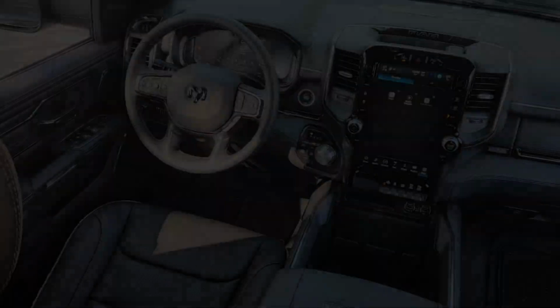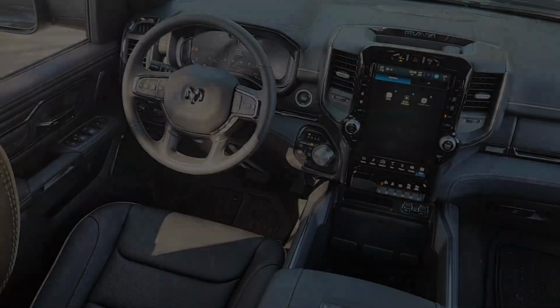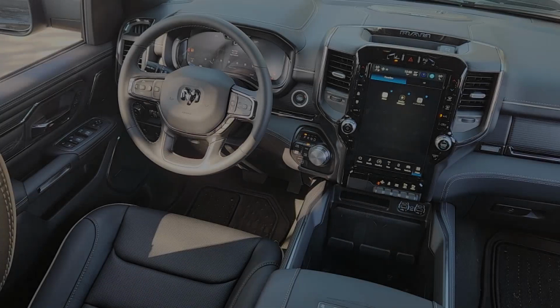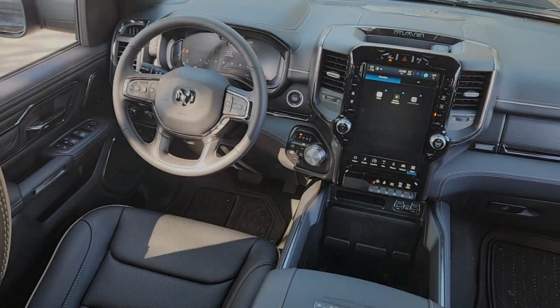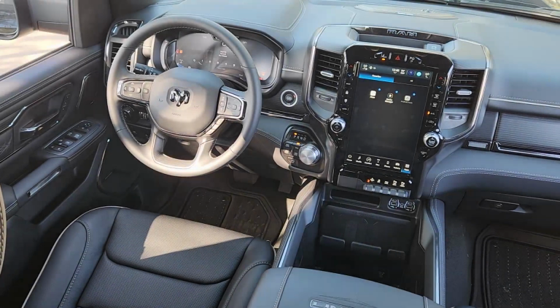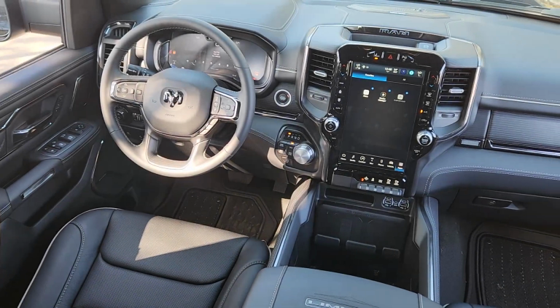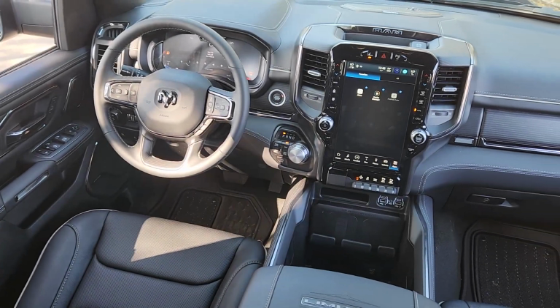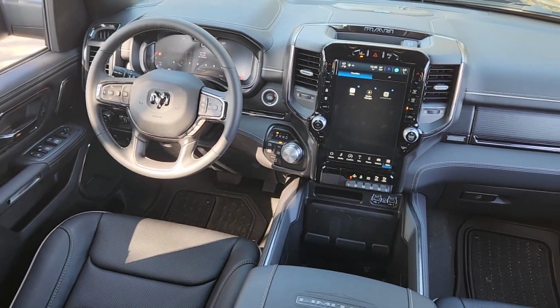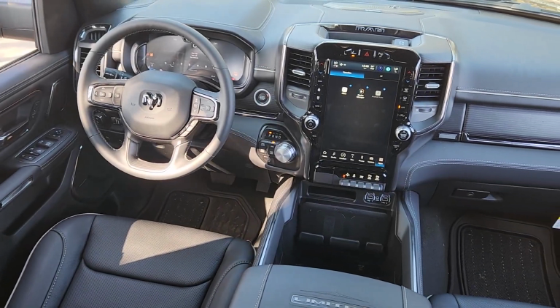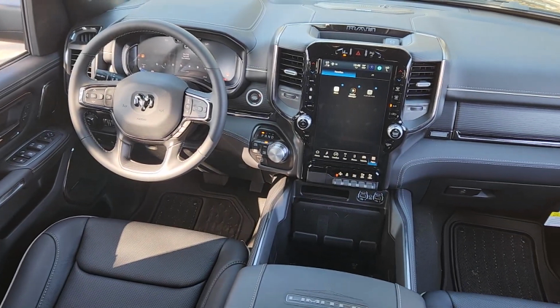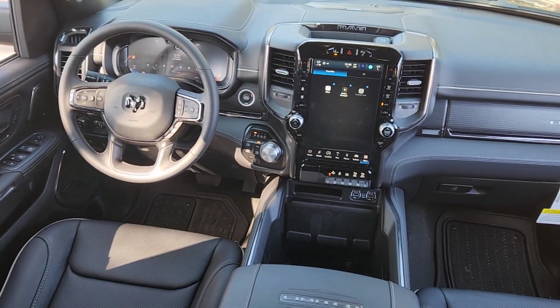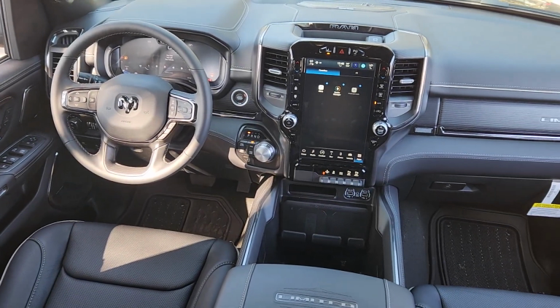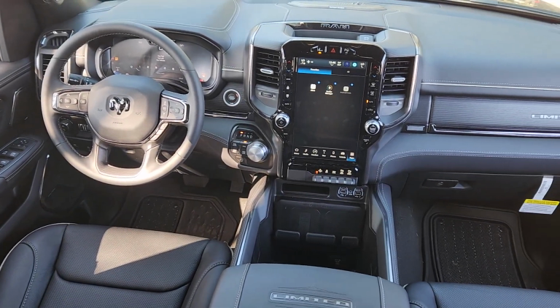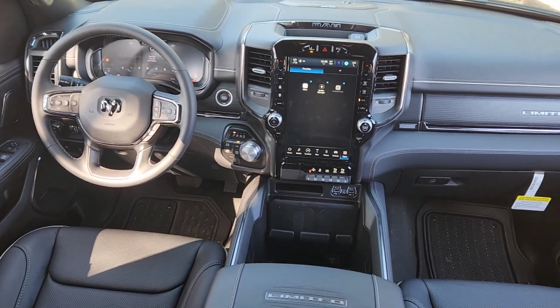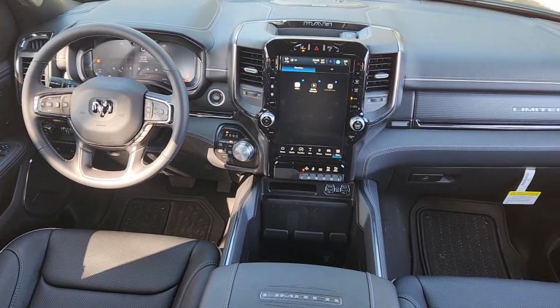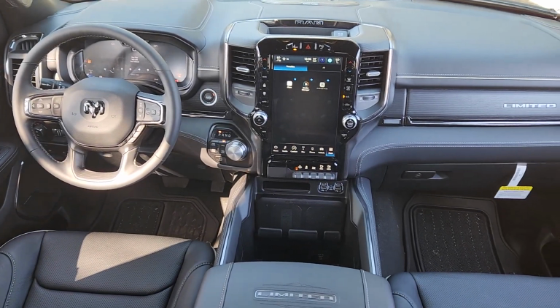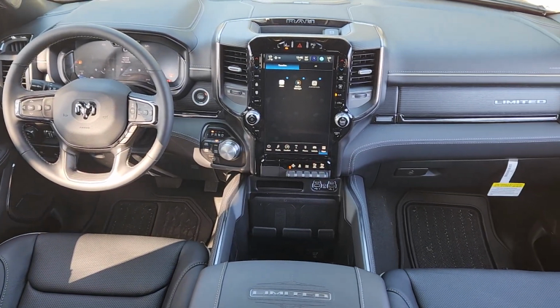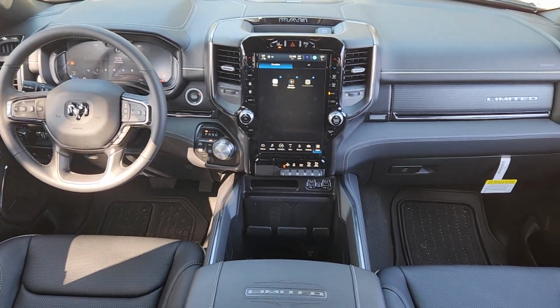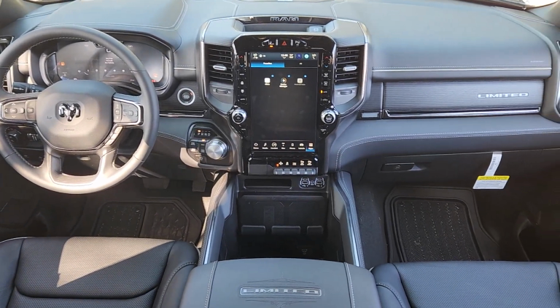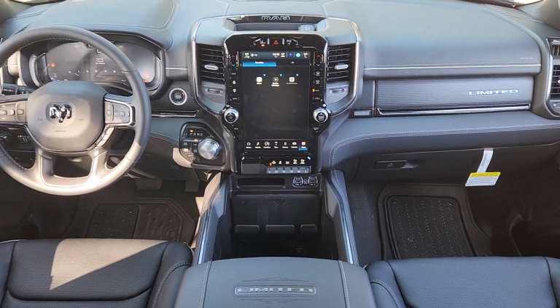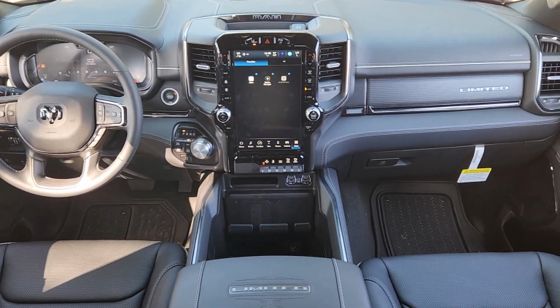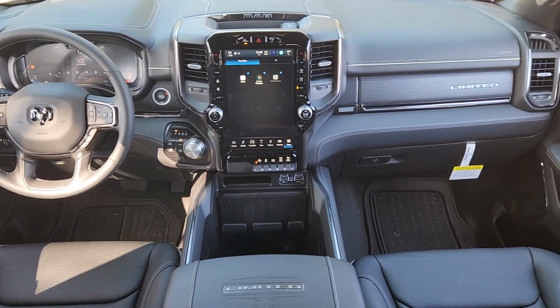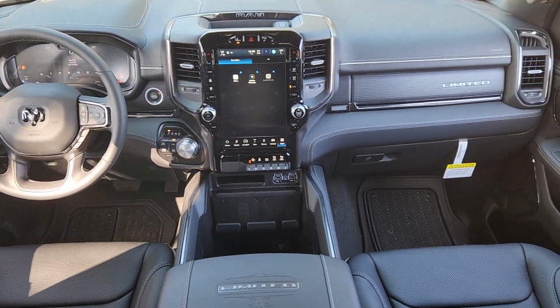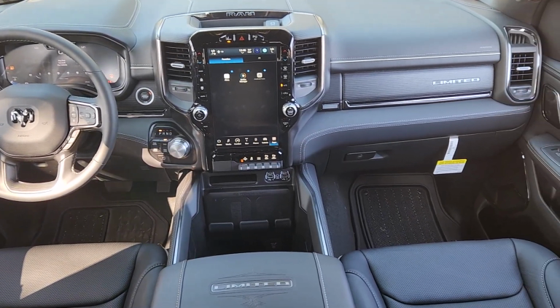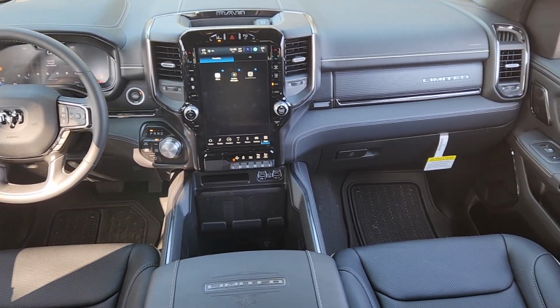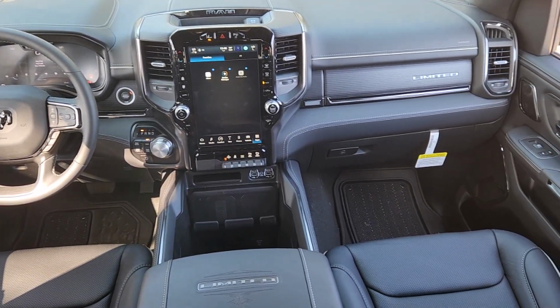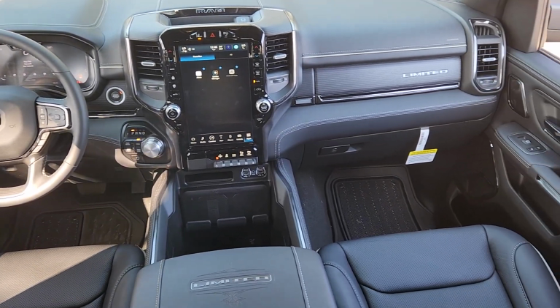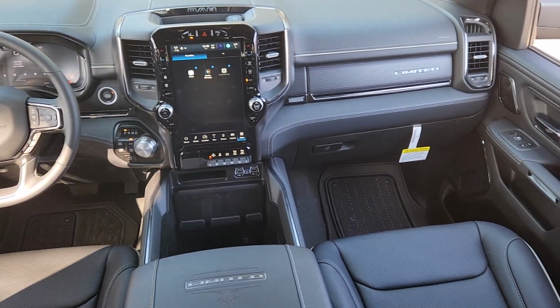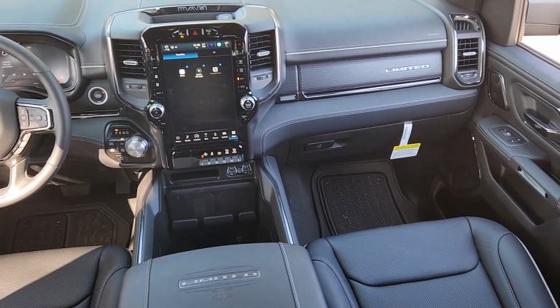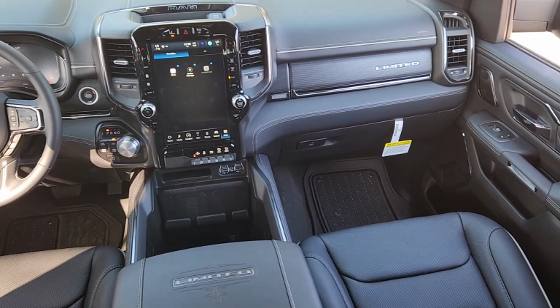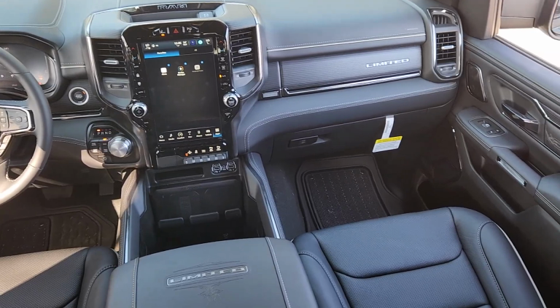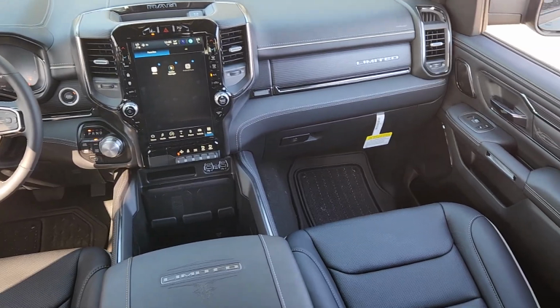Navigation system, keyless entry, heated mirrors, adaptive cruise control, fog lamps.